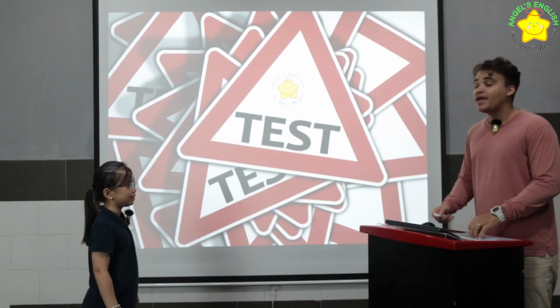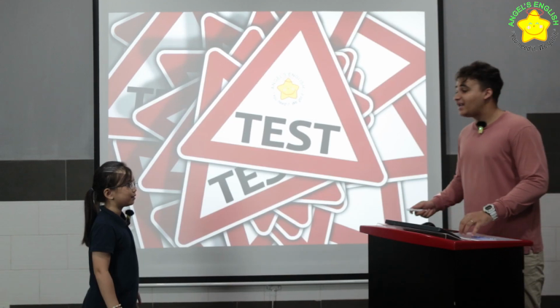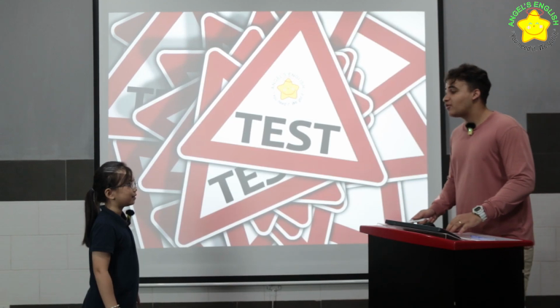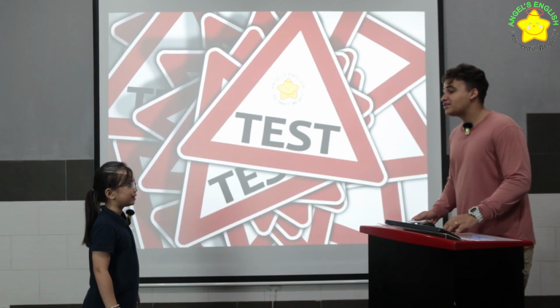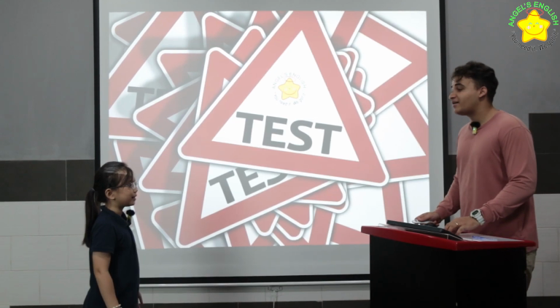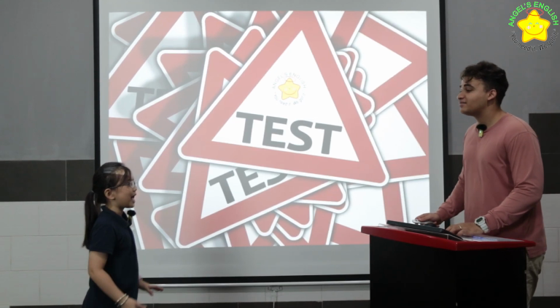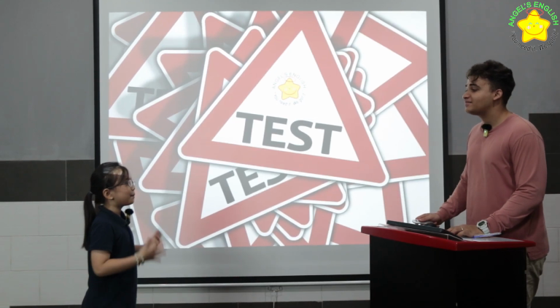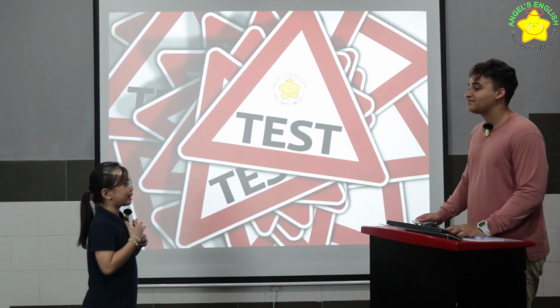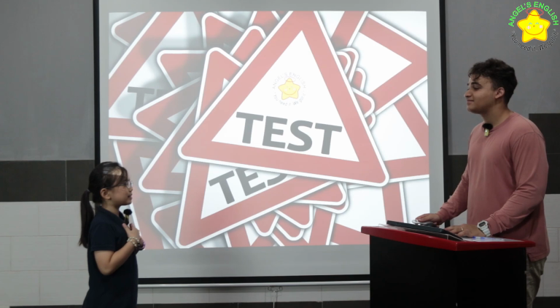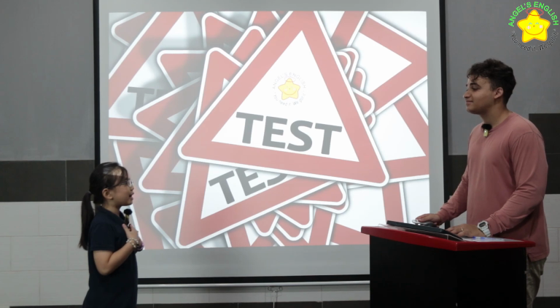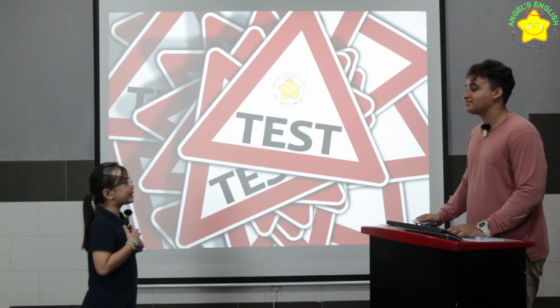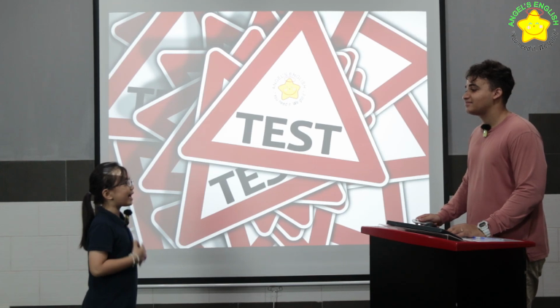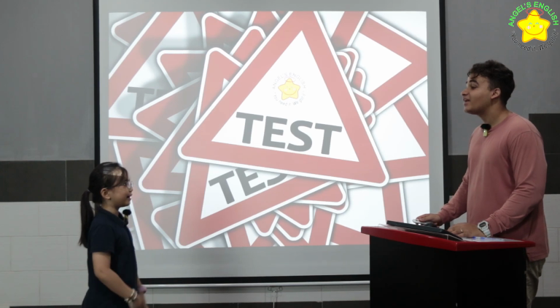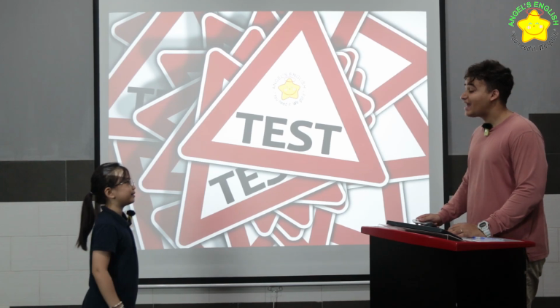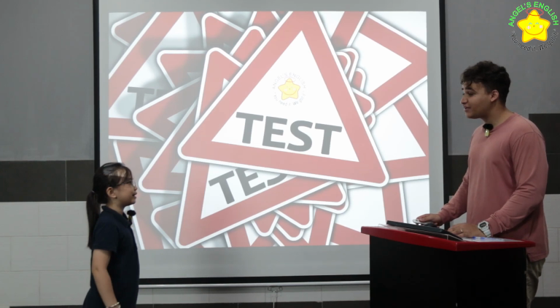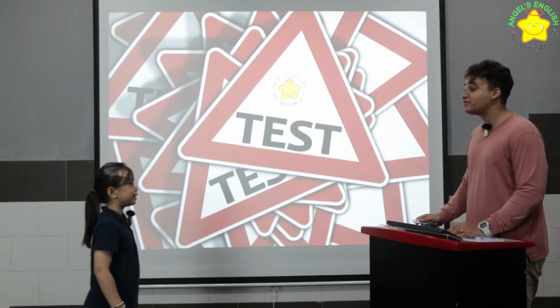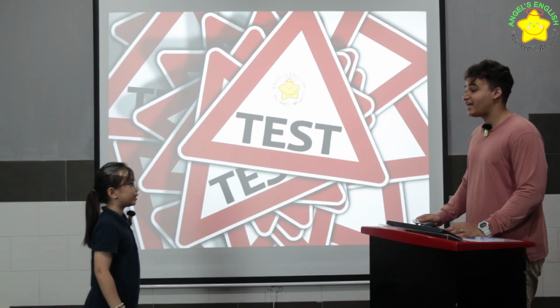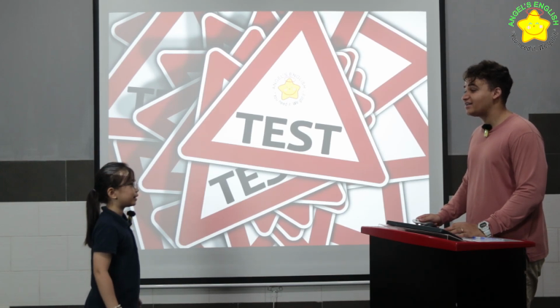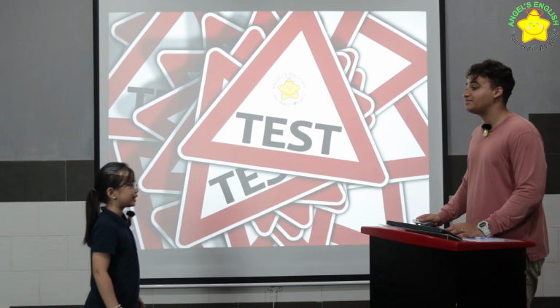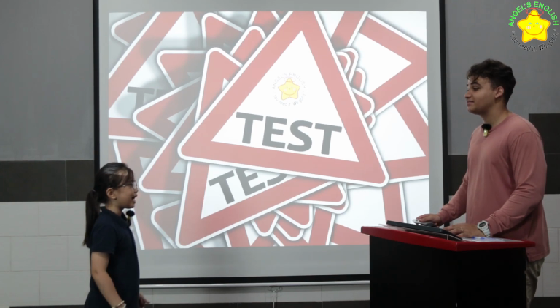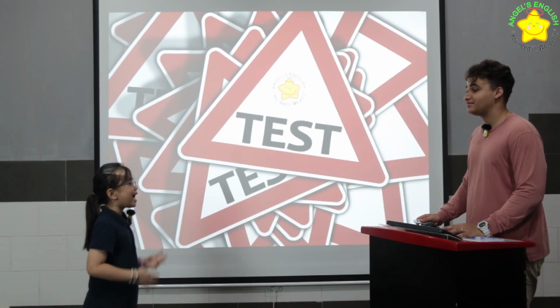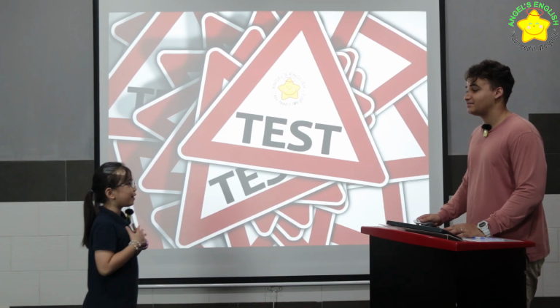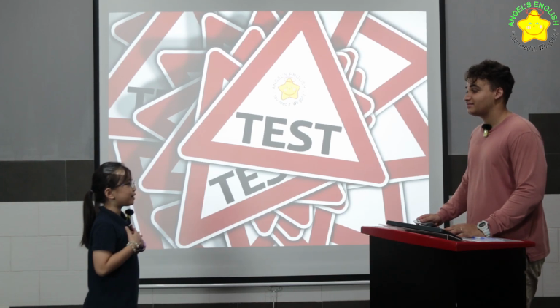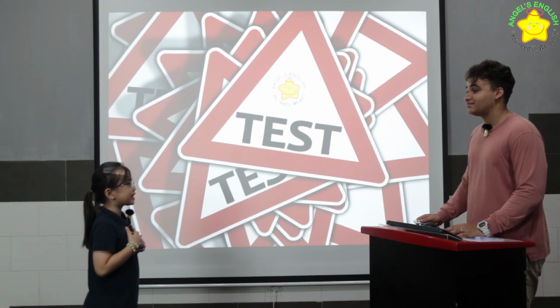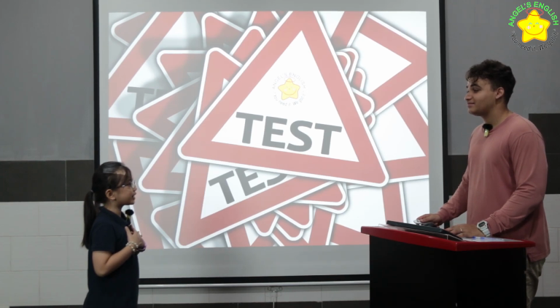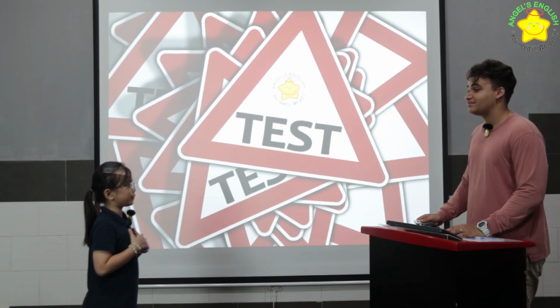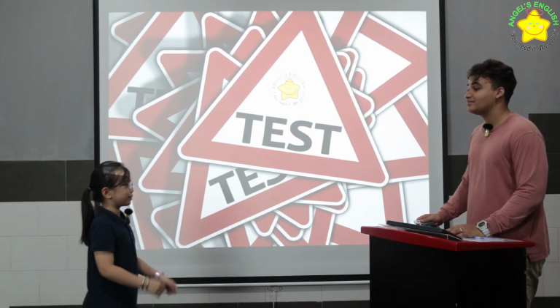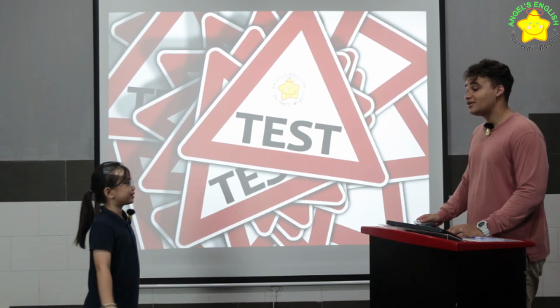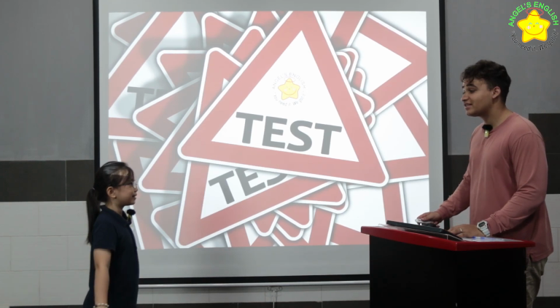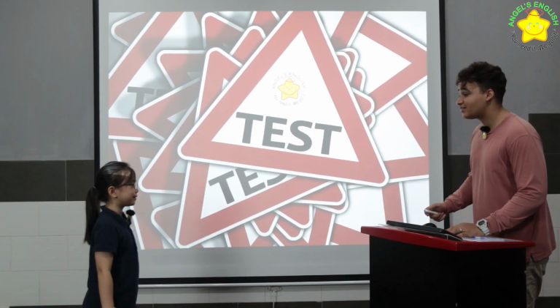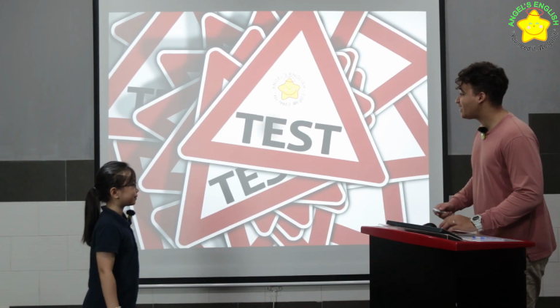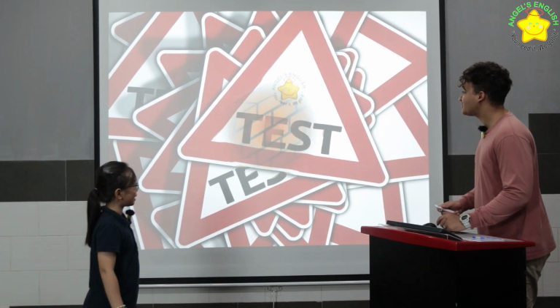Hello, what's your name? My name is Ada. And how are you today, Ada? I'm fine, thank you. Good, let's start your test.